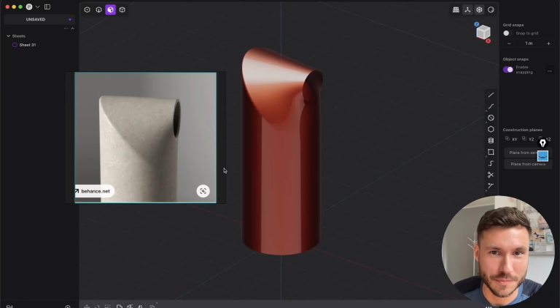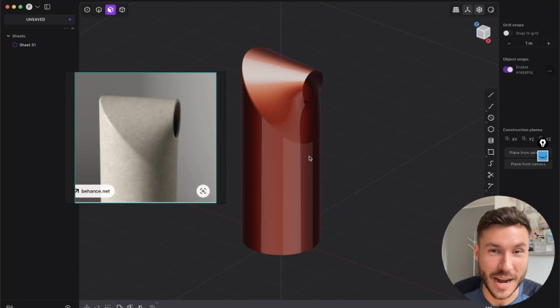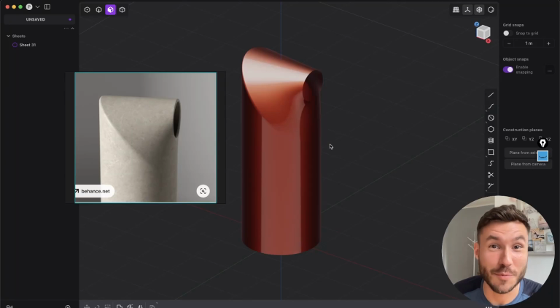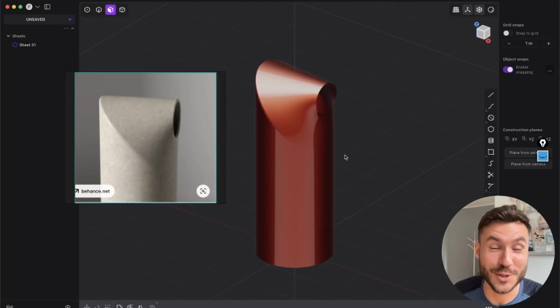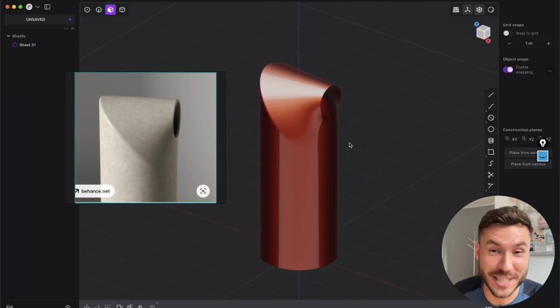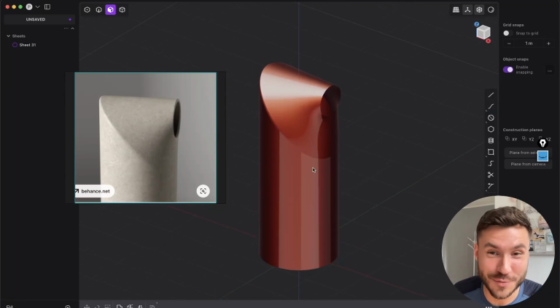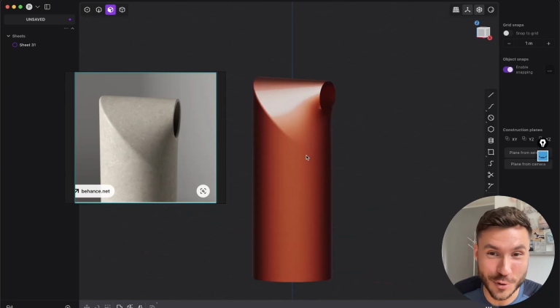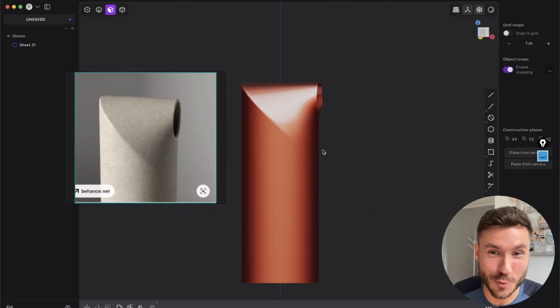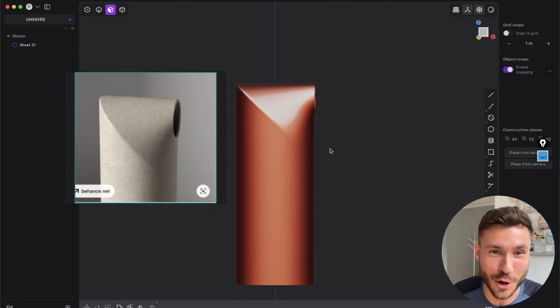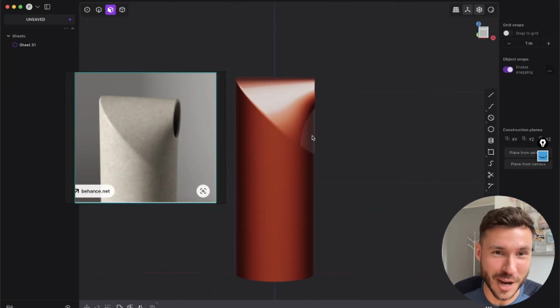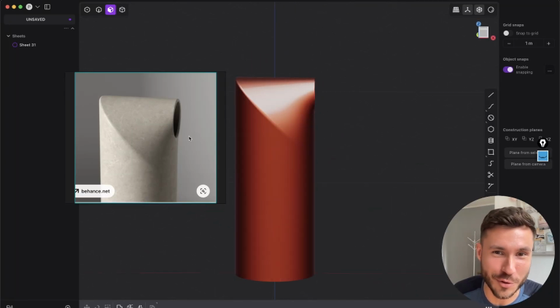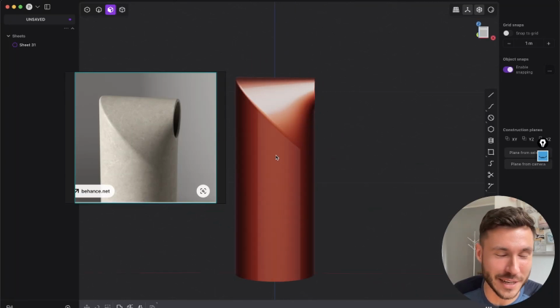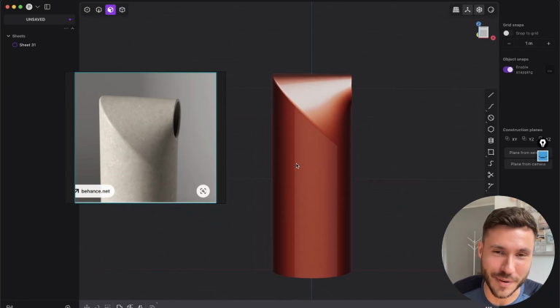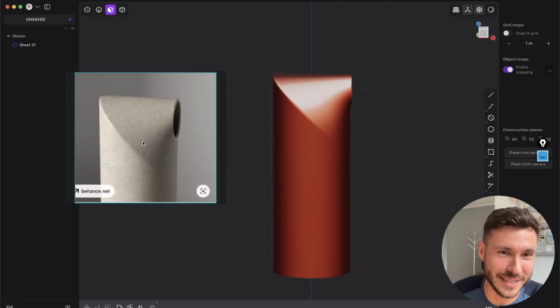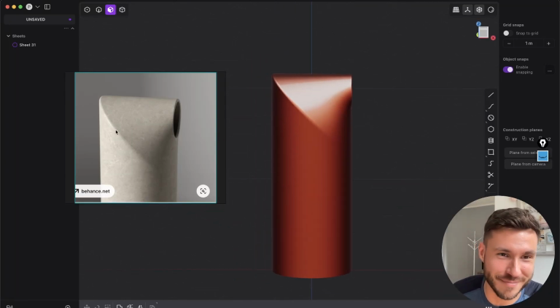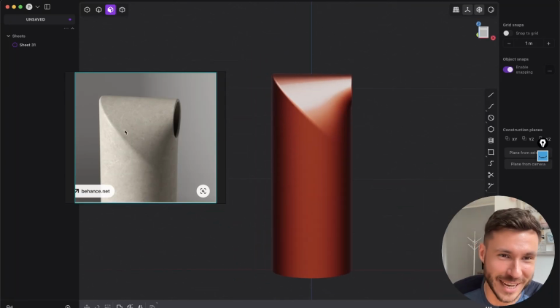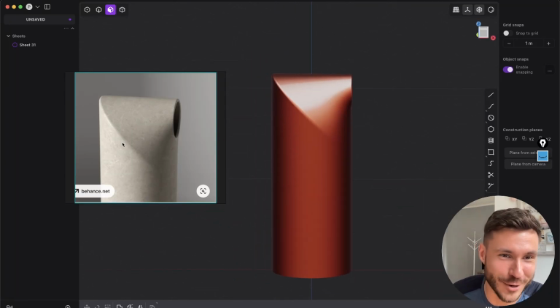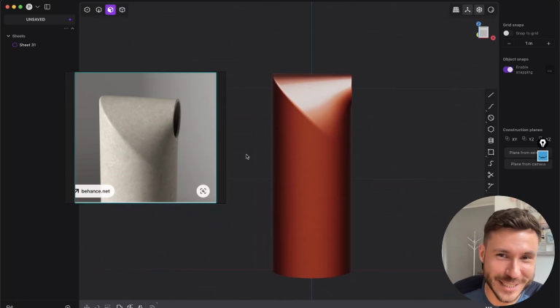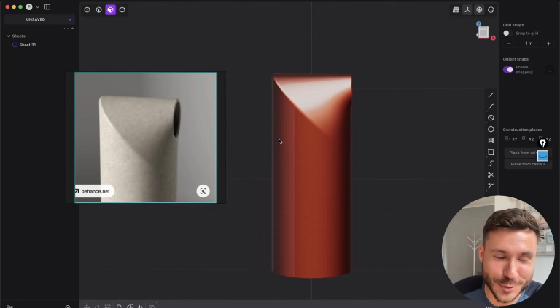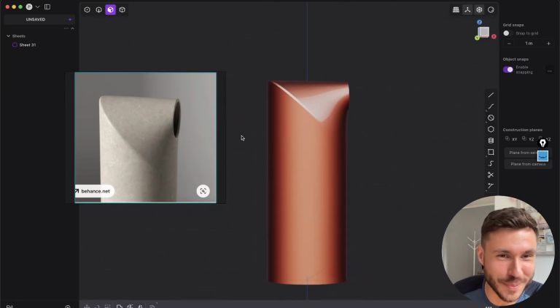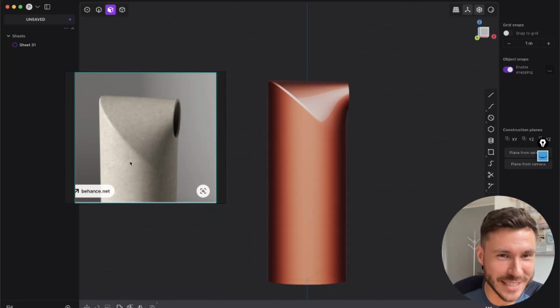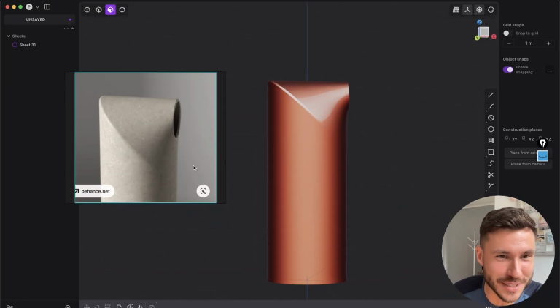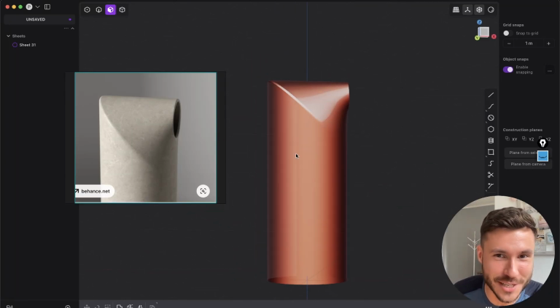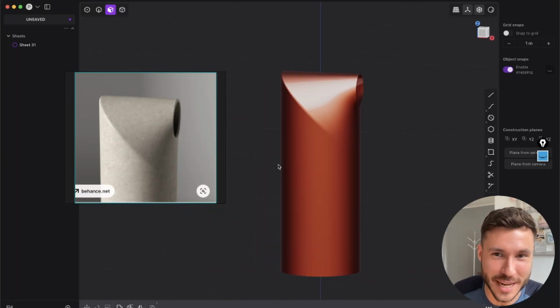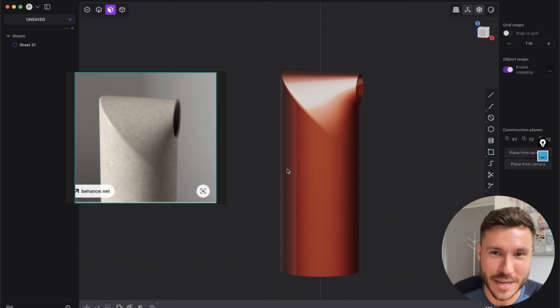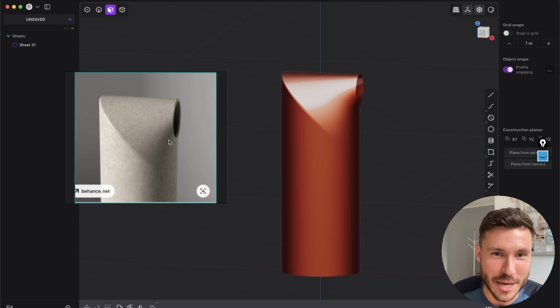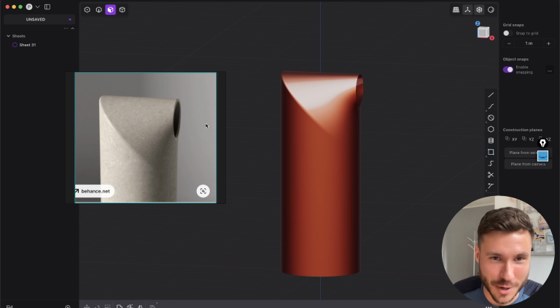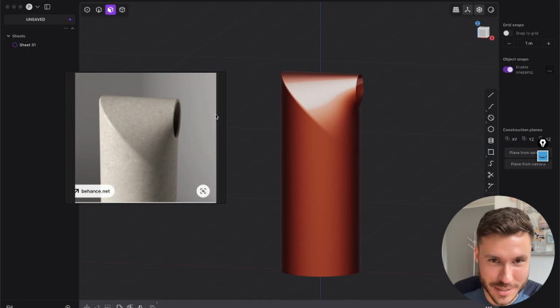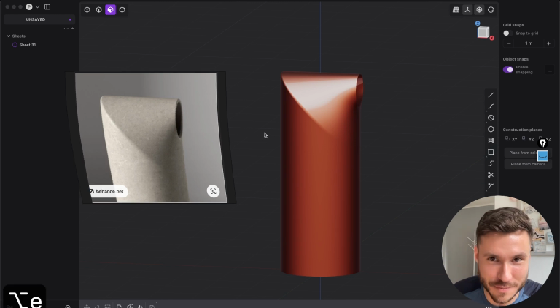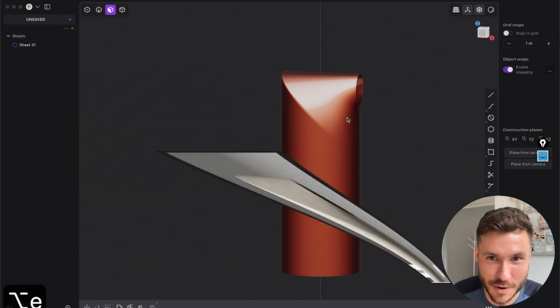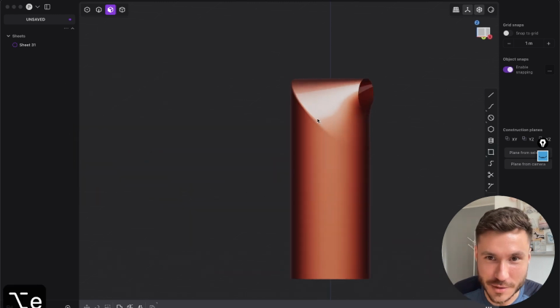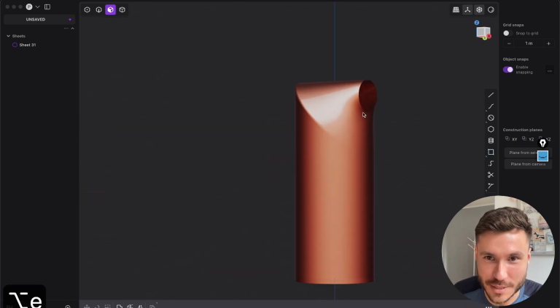Hi everyone. So in this video you will learn how you can create this super interesting shape, because it's very interesting.